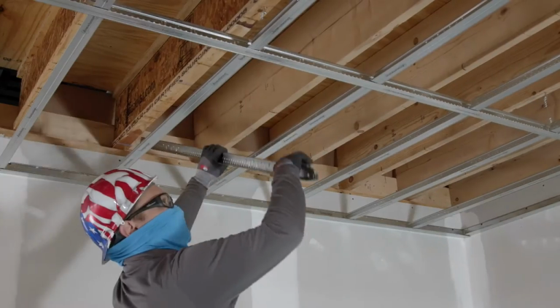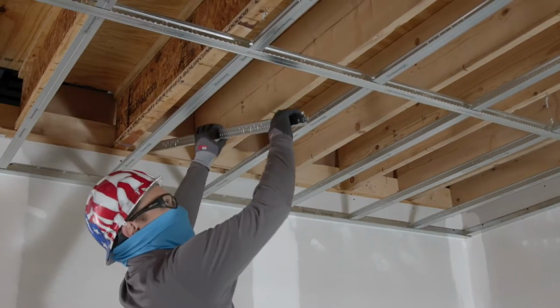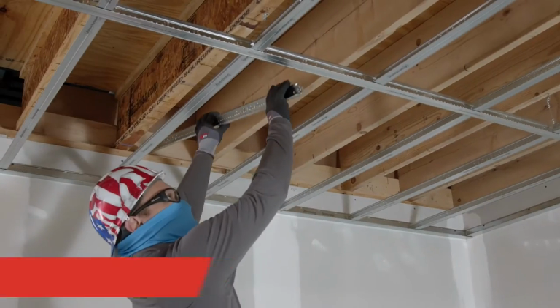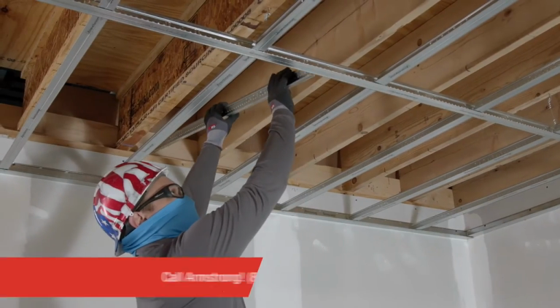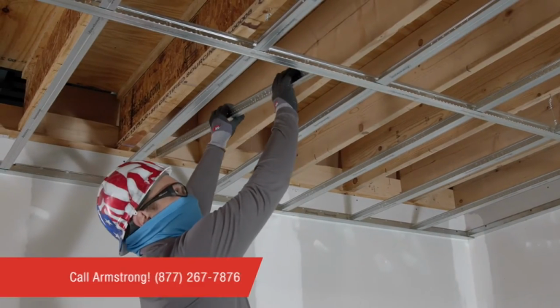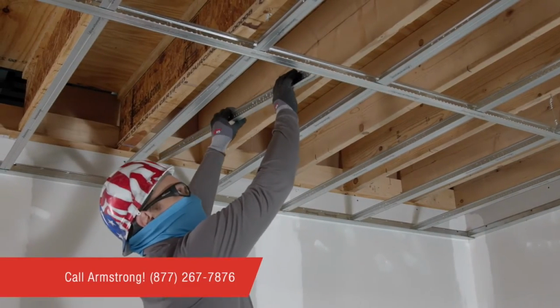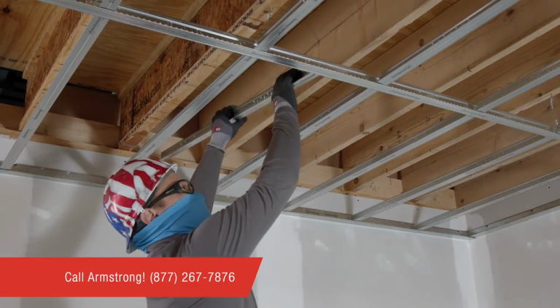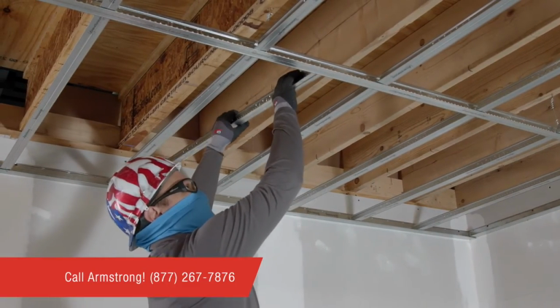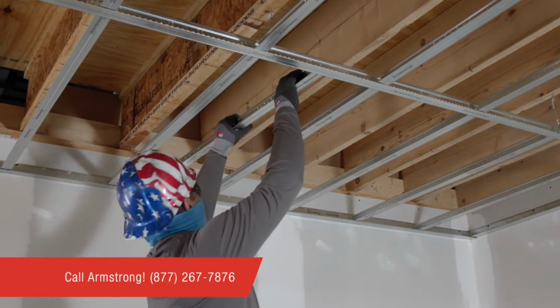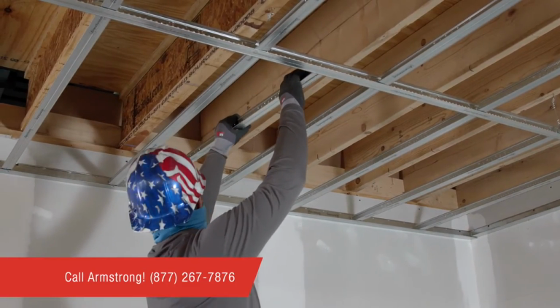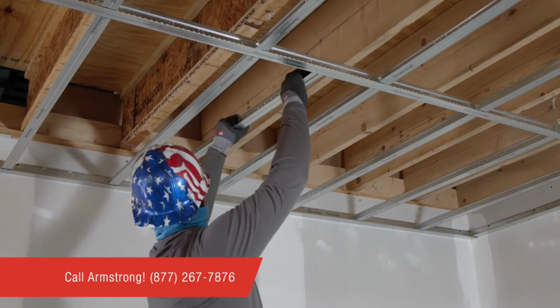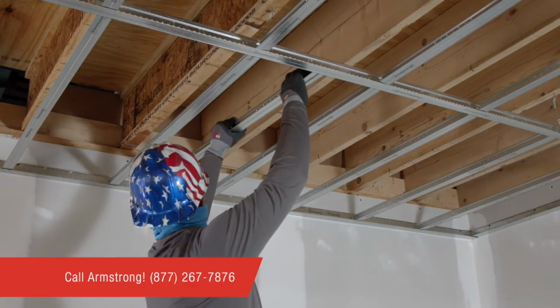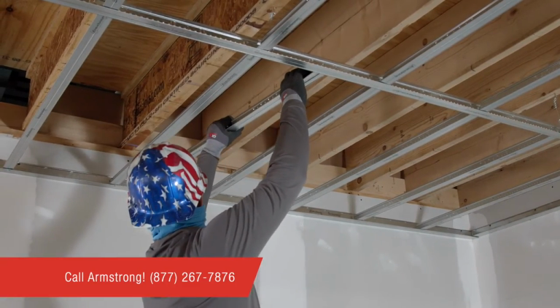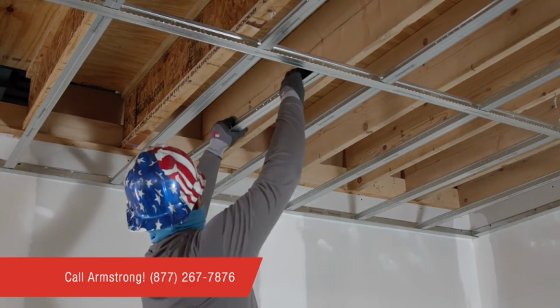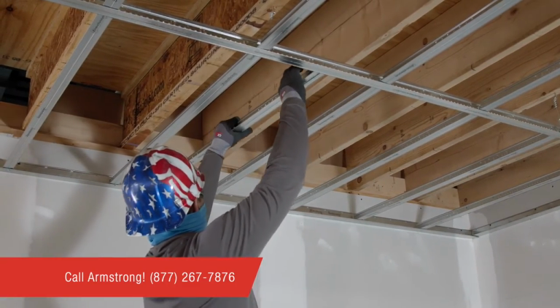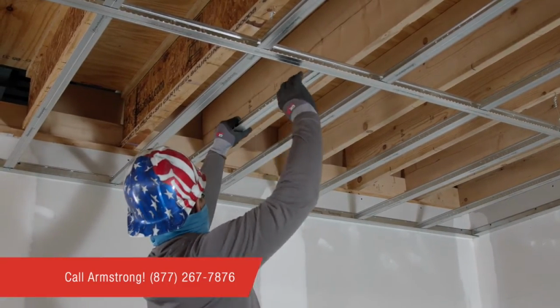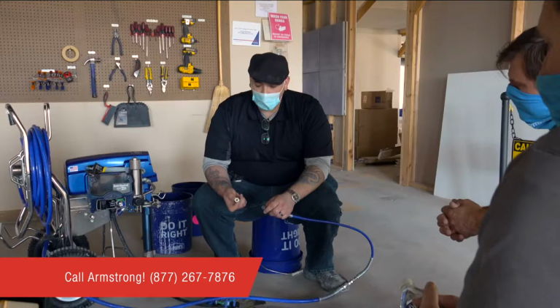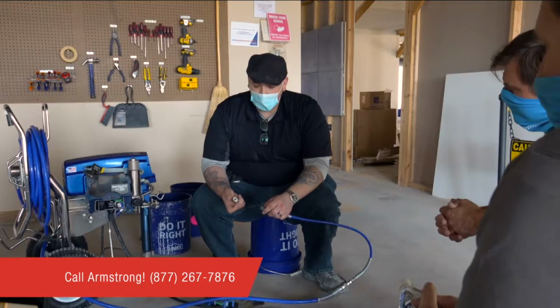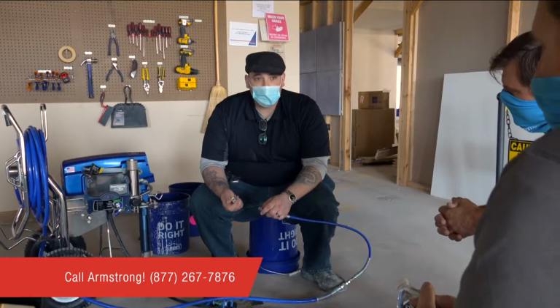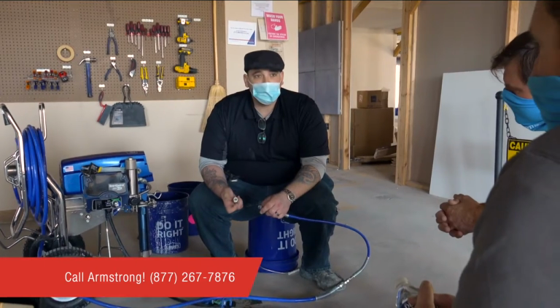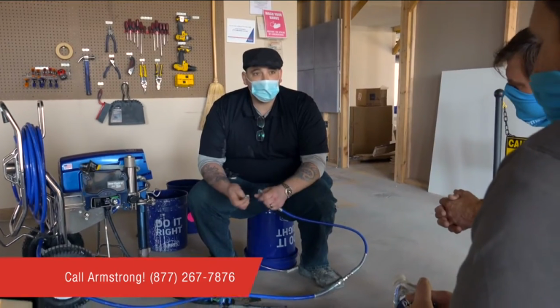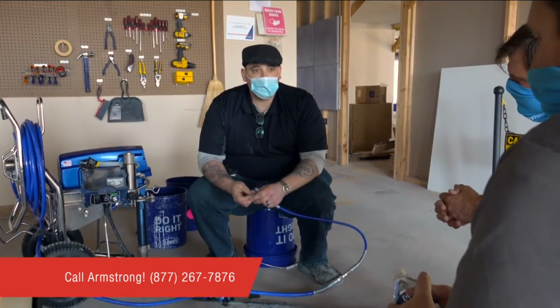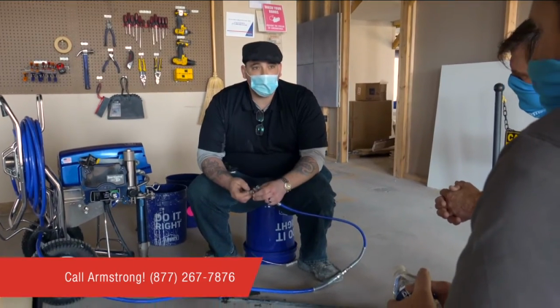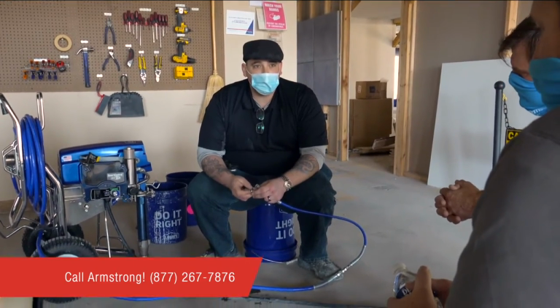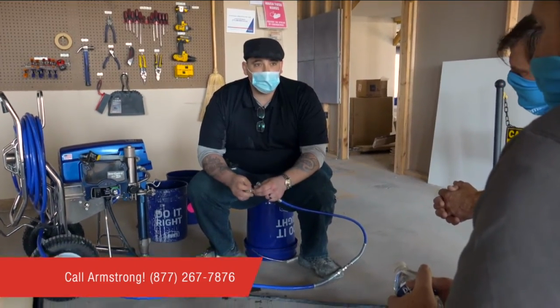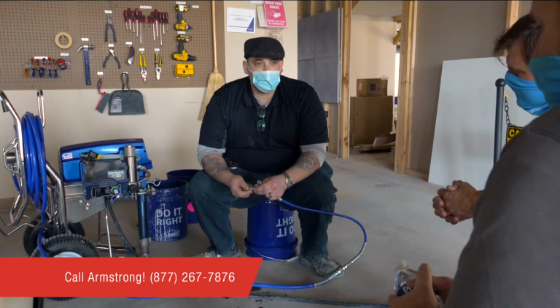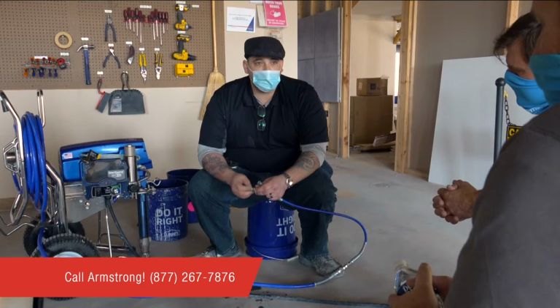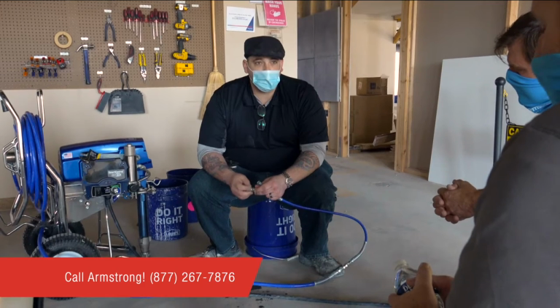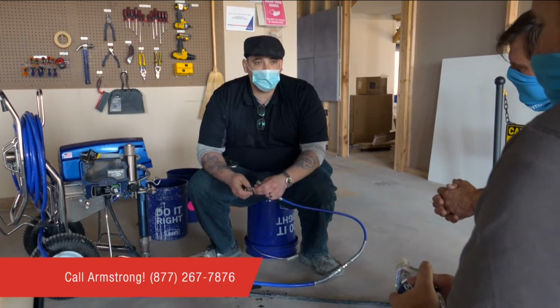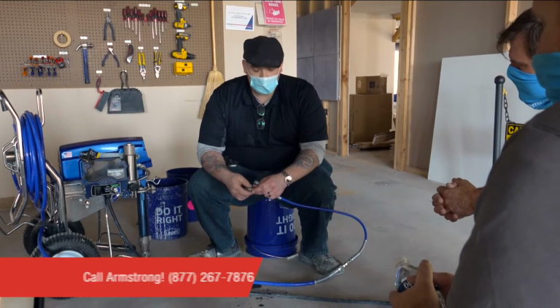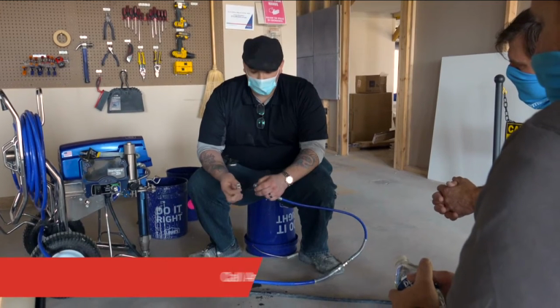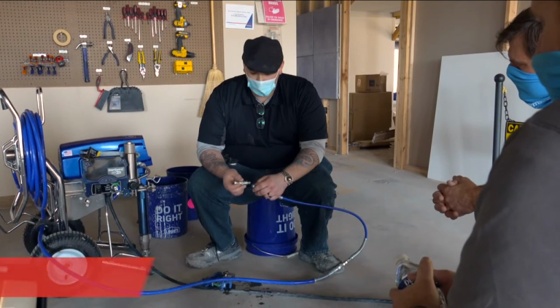If this is your first Acoustabilt installation, contact Armstrong to schedule free installation training.